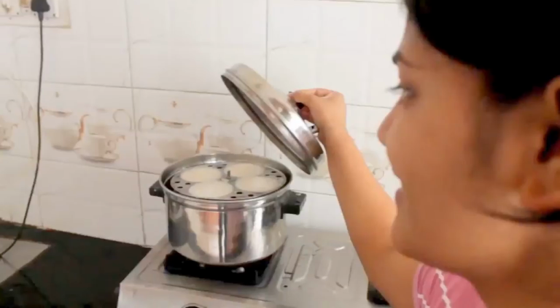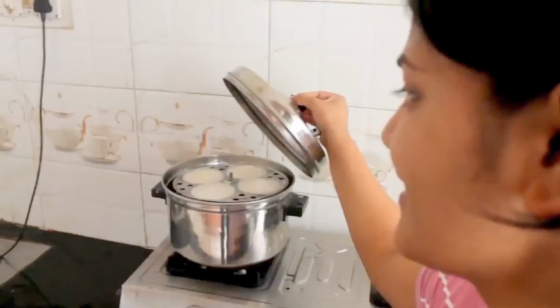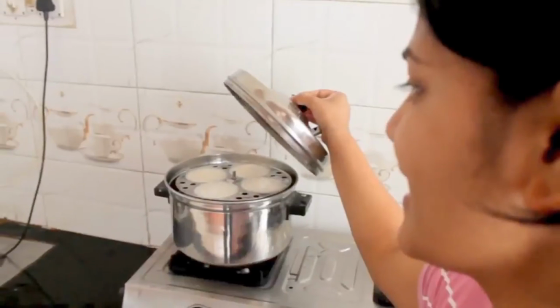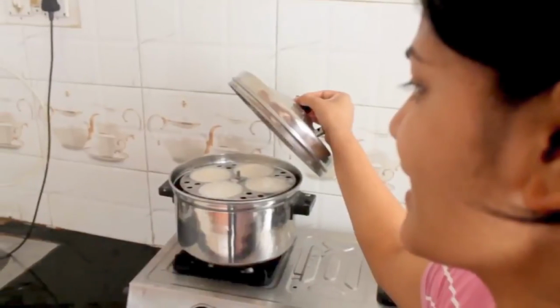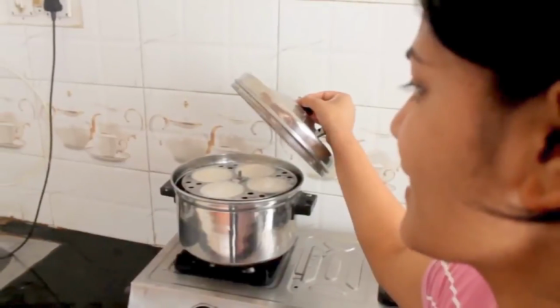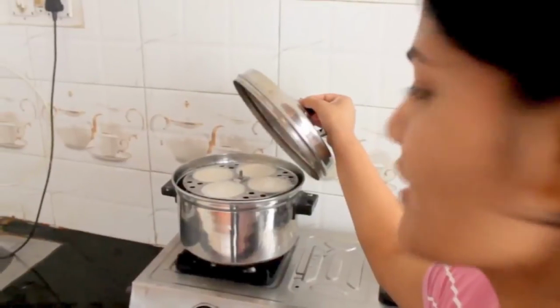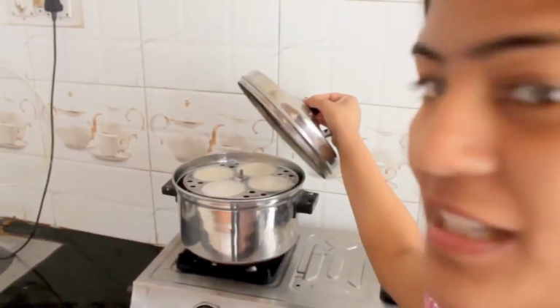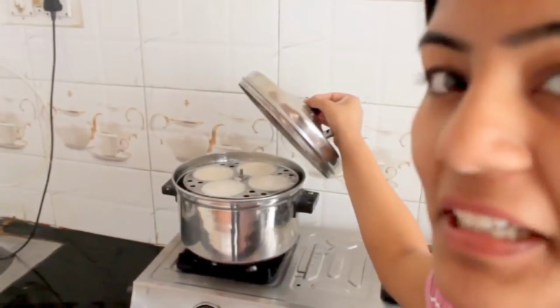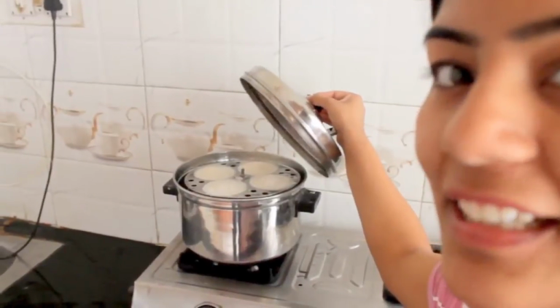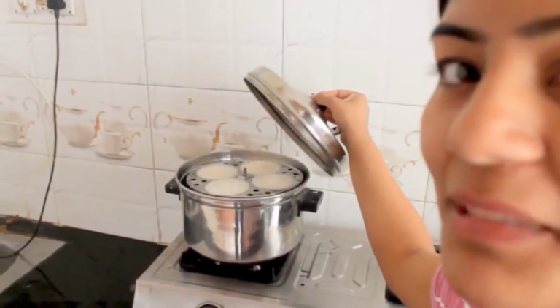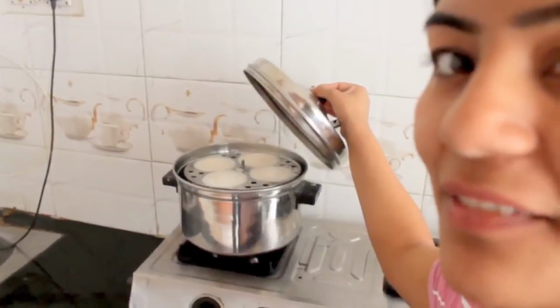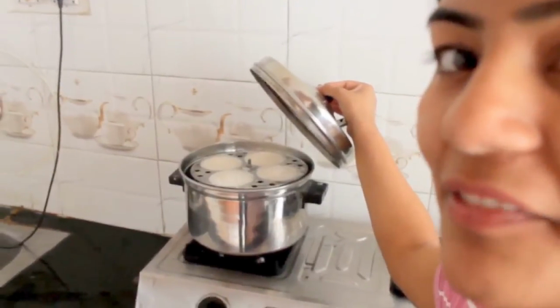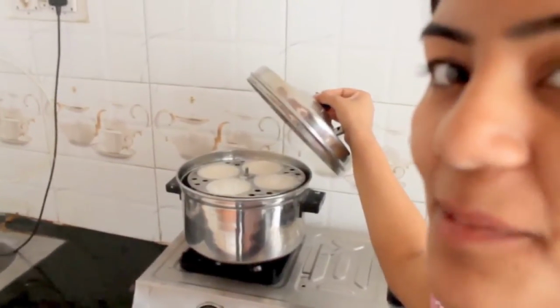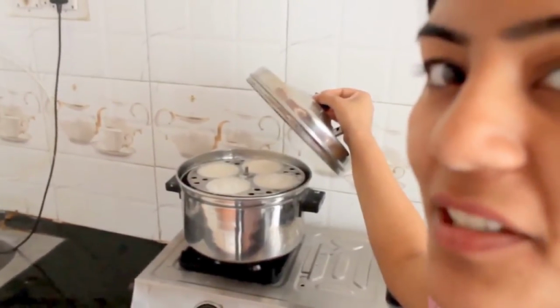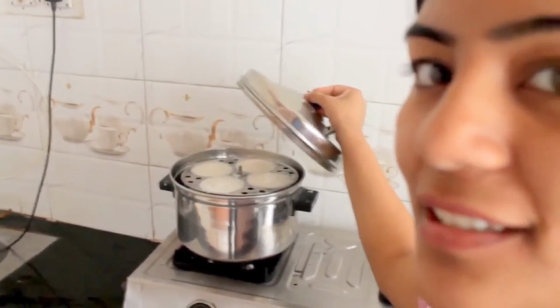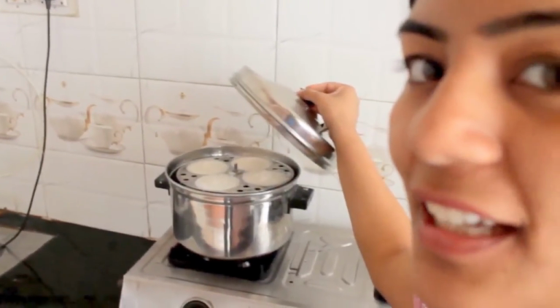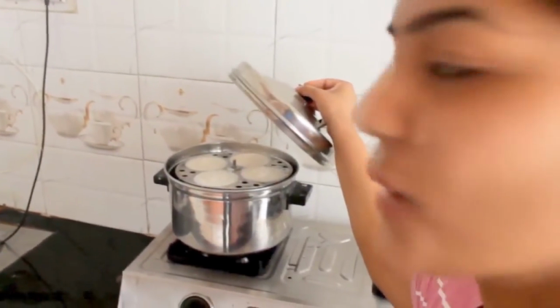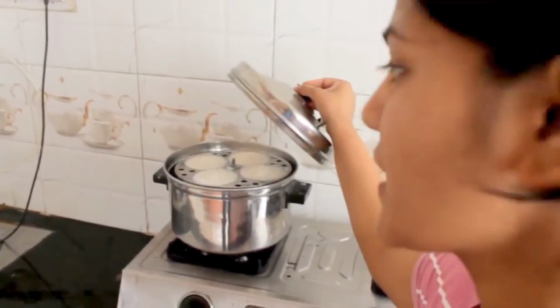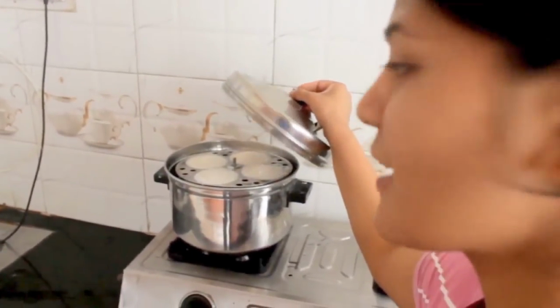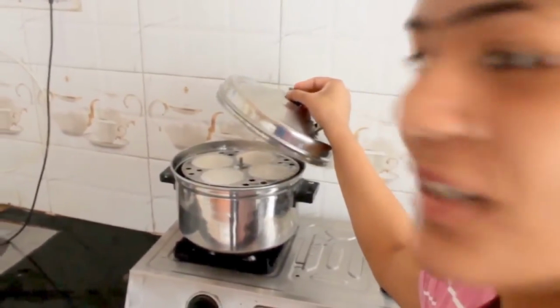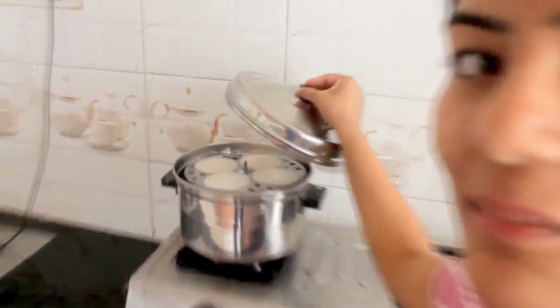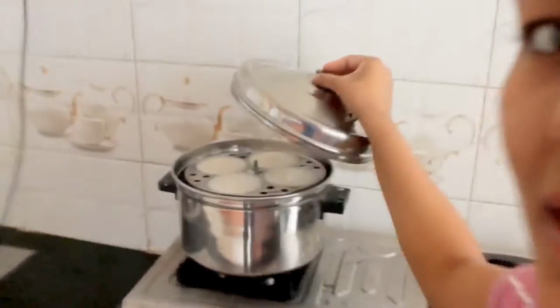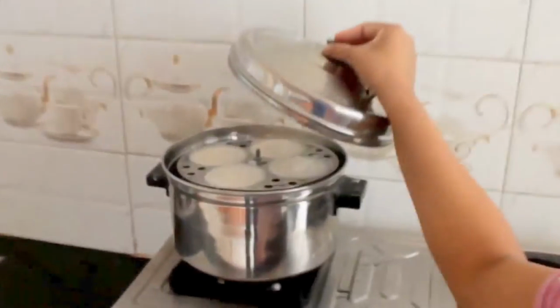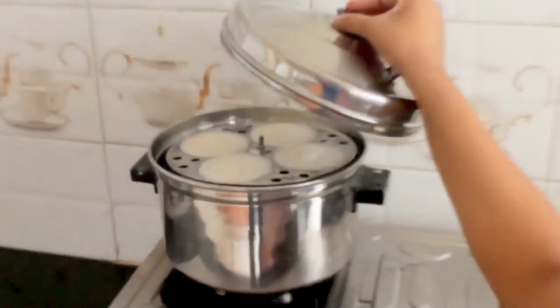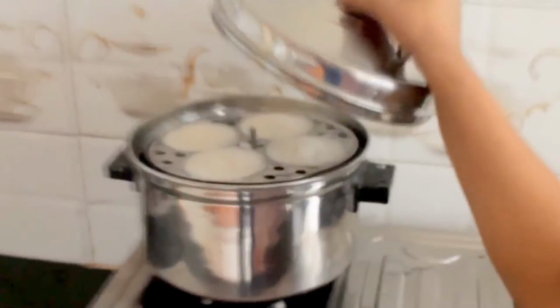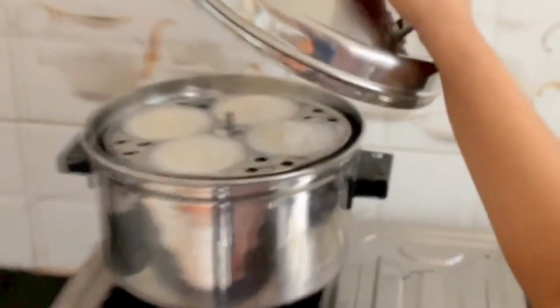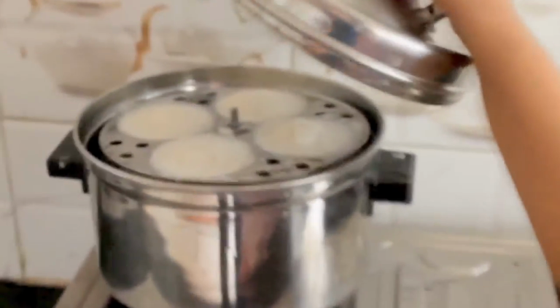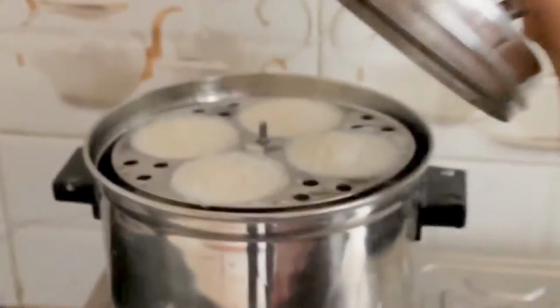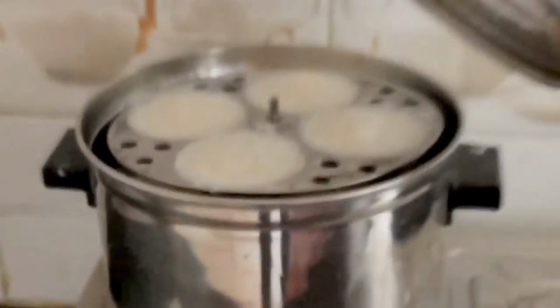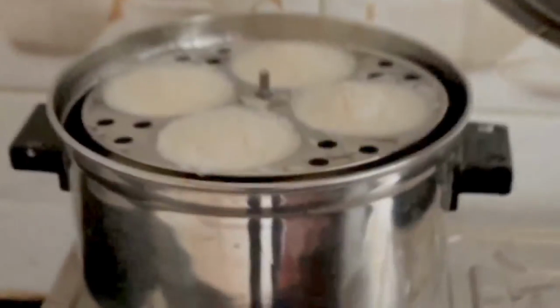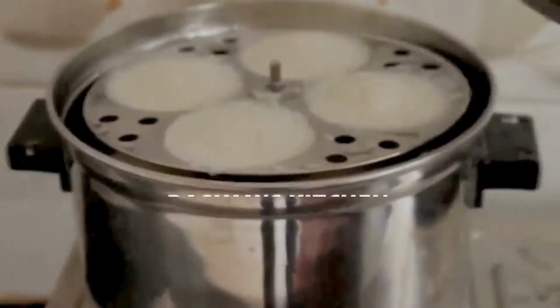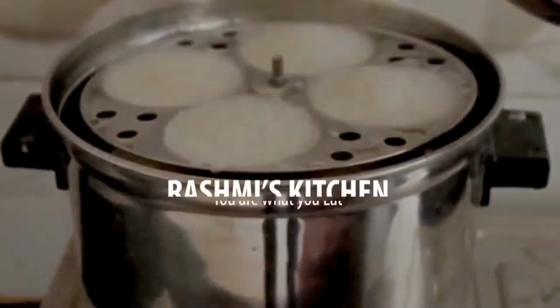Look, this is our idli — made fluffy and spongy, it's ready. Let's eat it with the chutney.